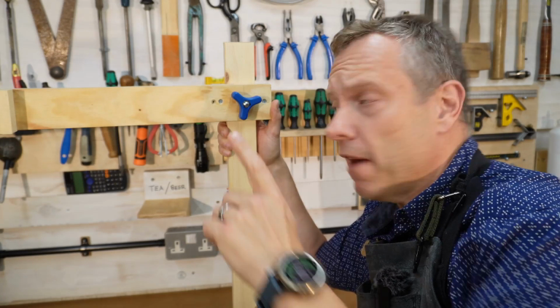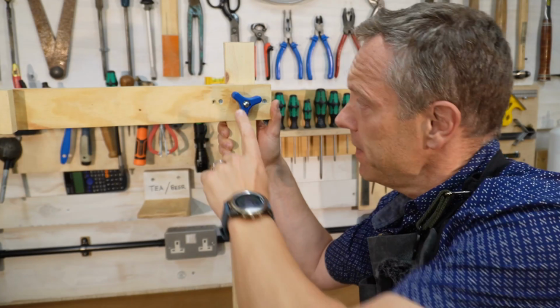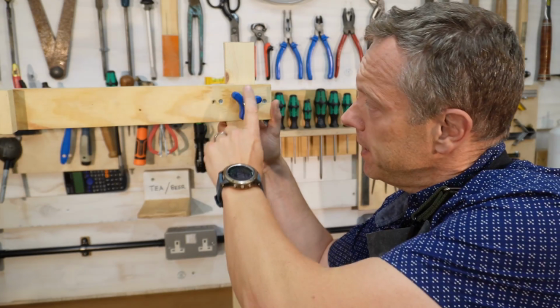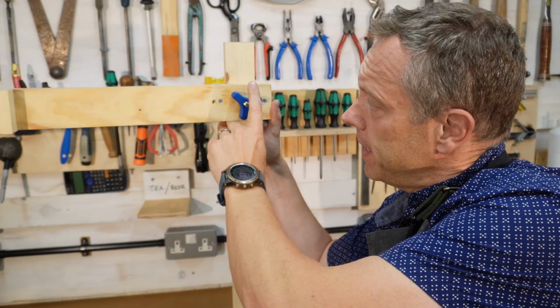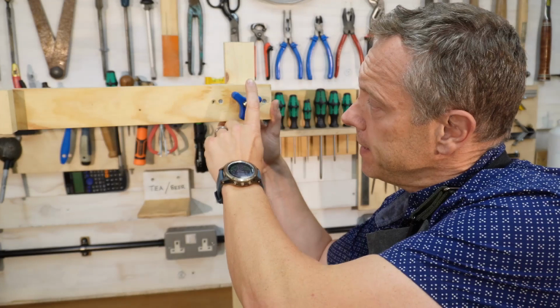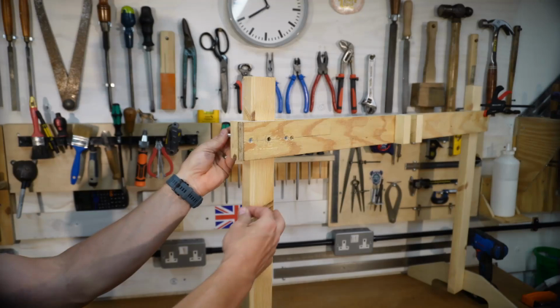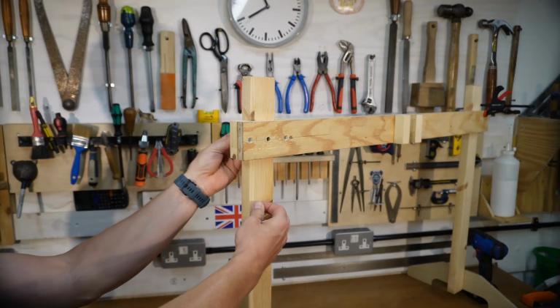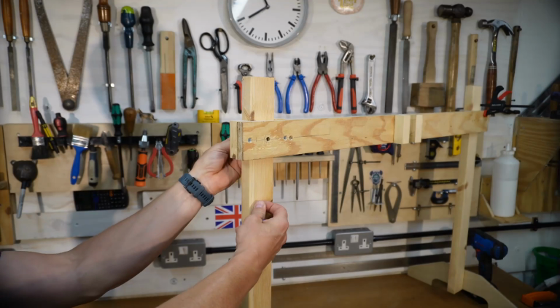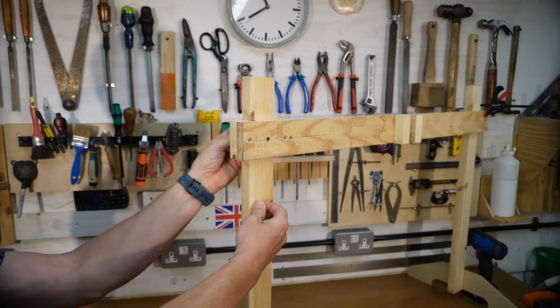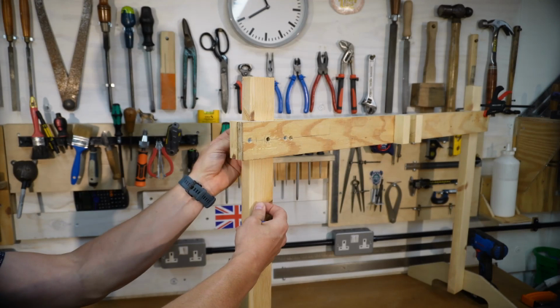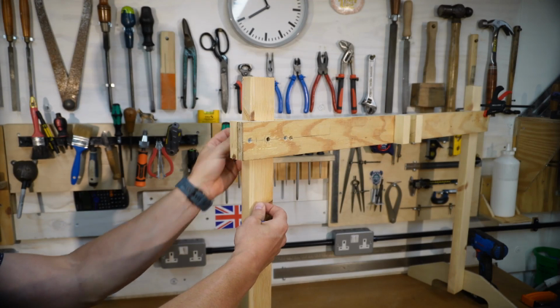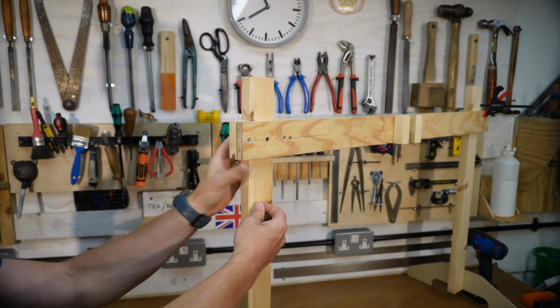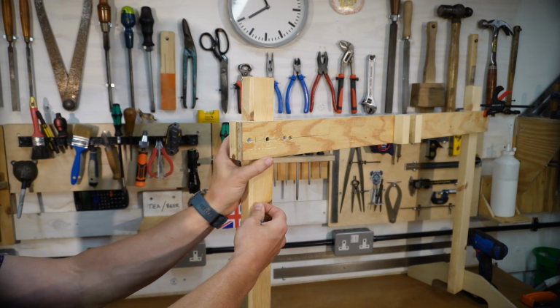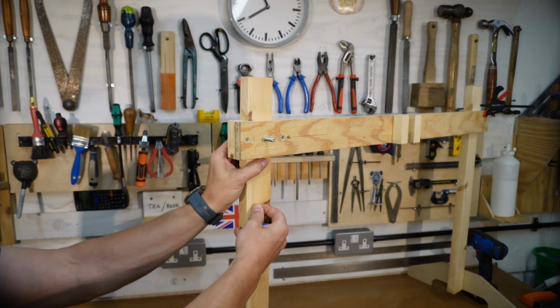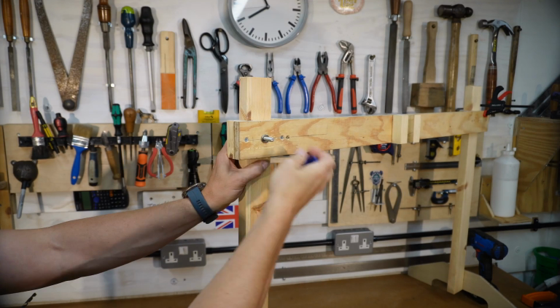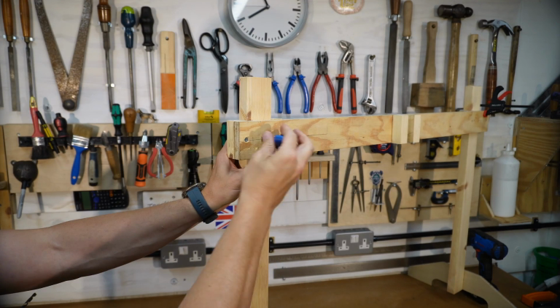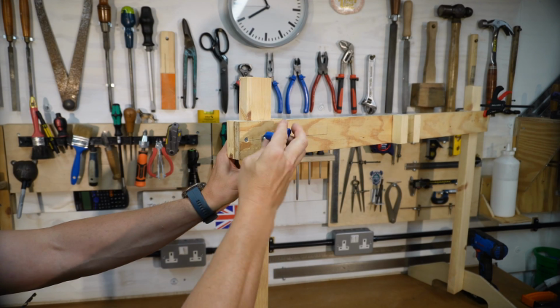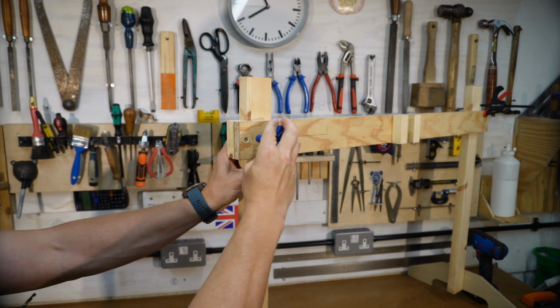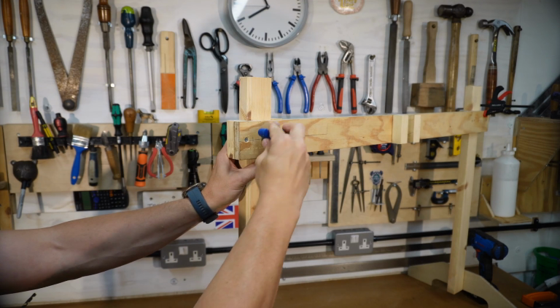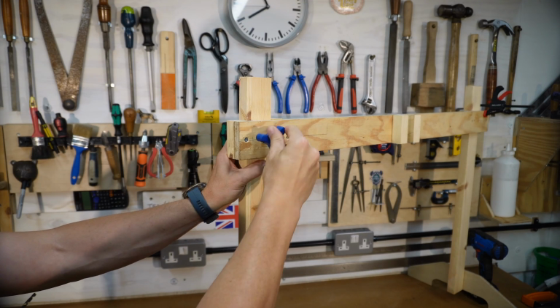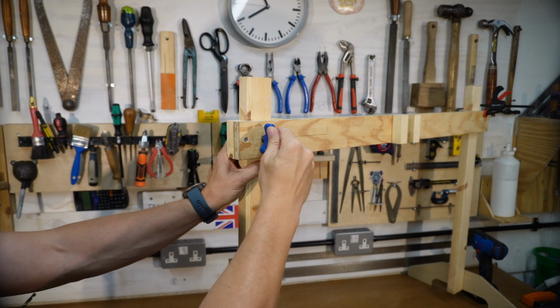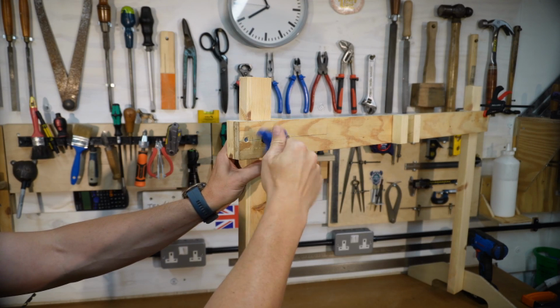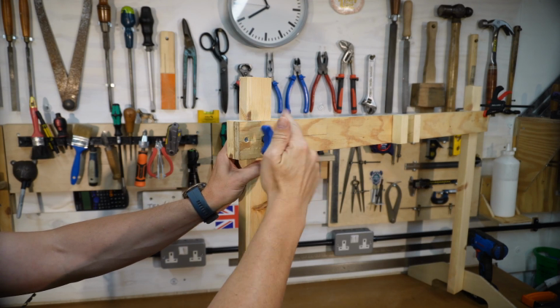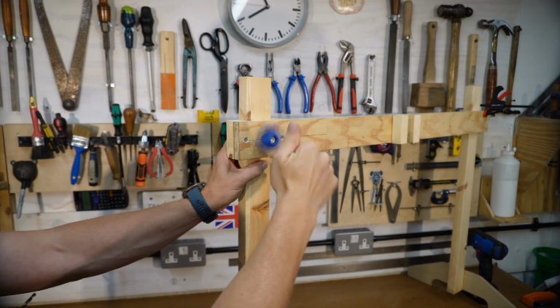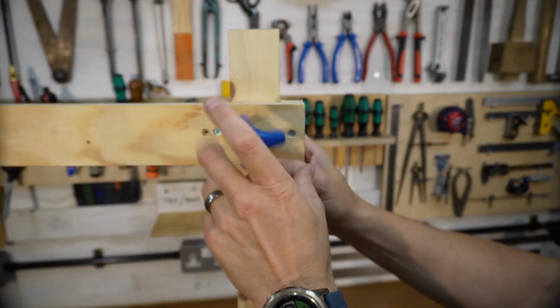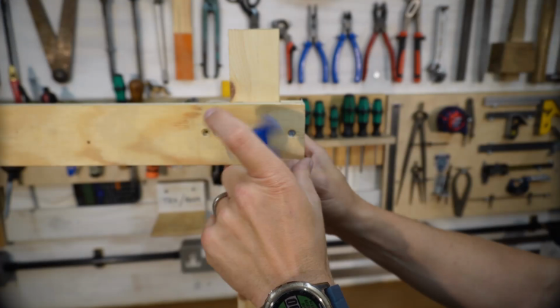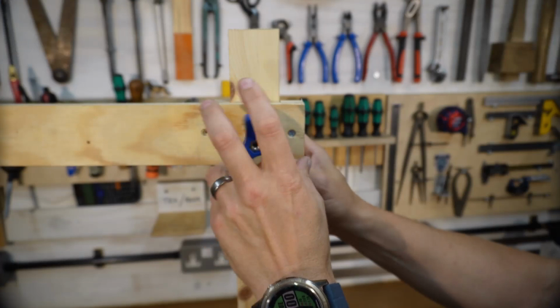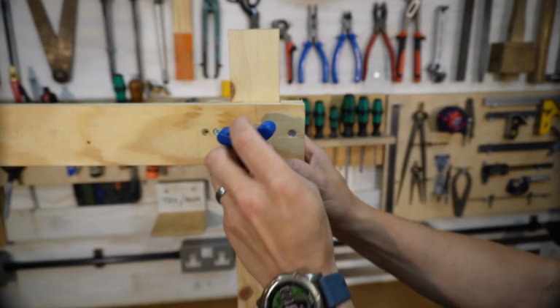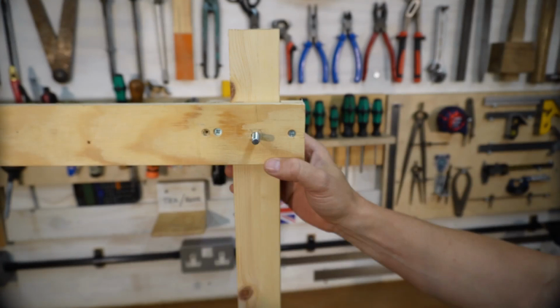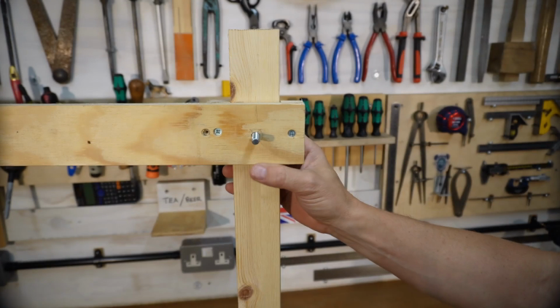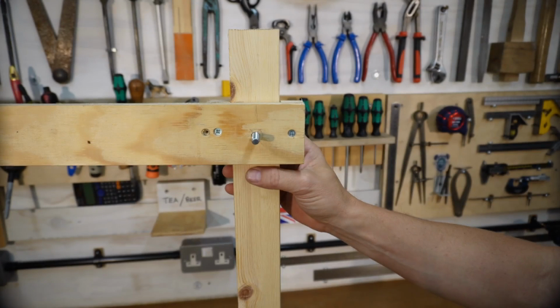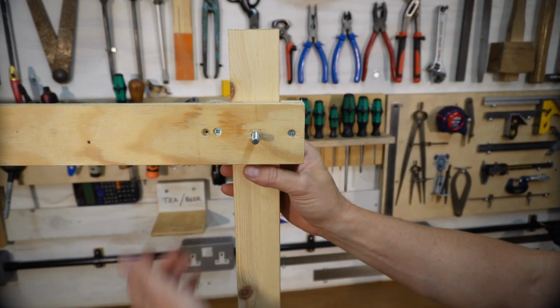I've fitted thumb wheels so I can knock the thing down flat. I've only got a tiny workshop, so I'll need to pack it away when I'm not using it.